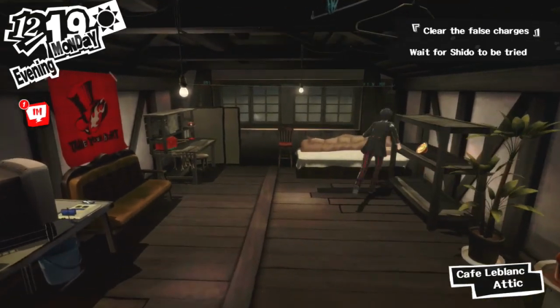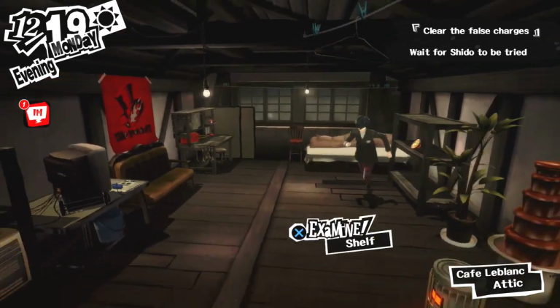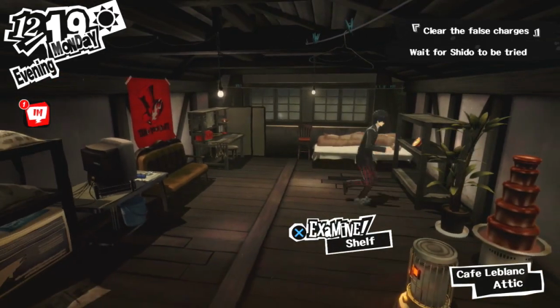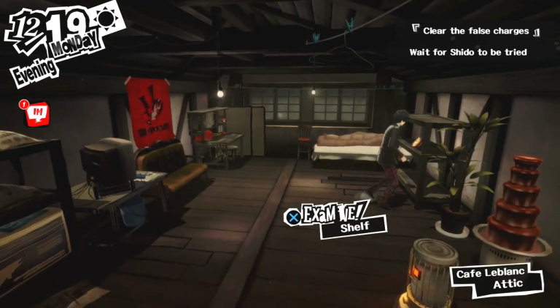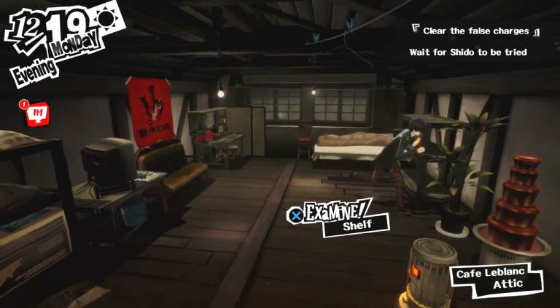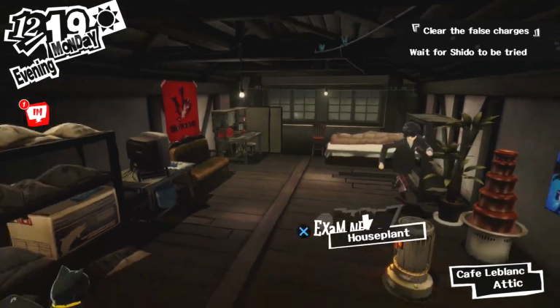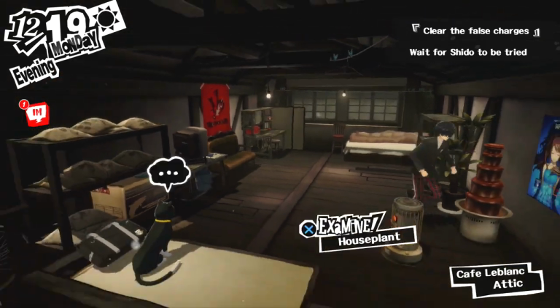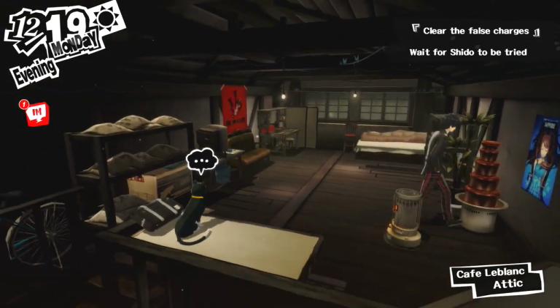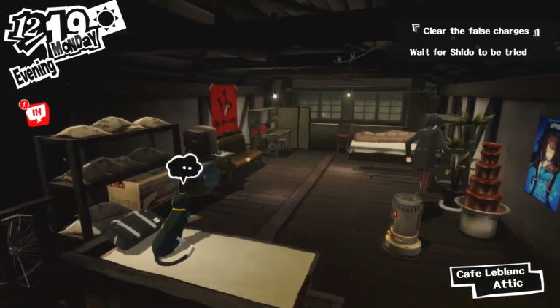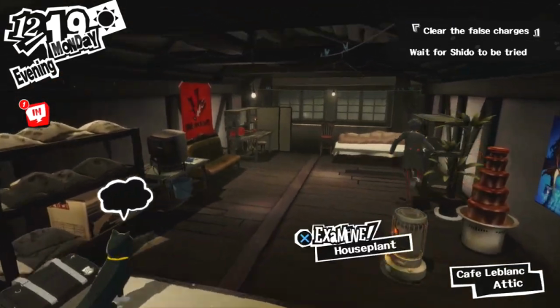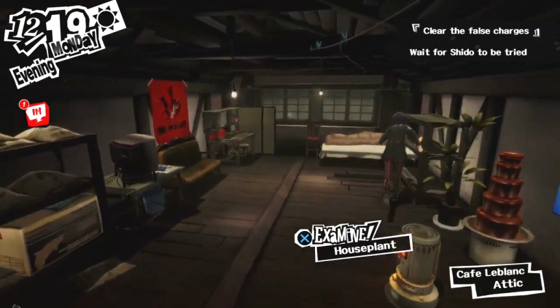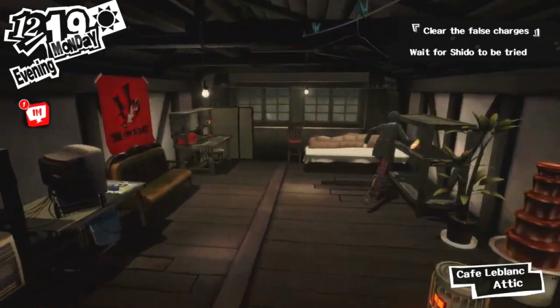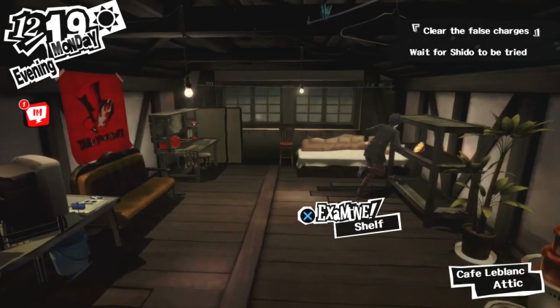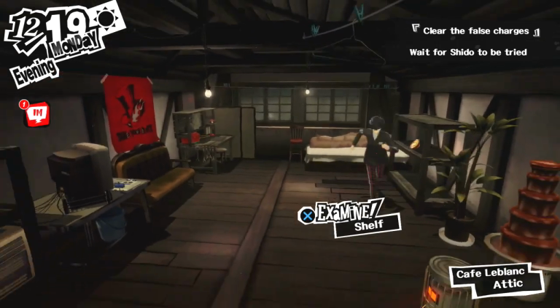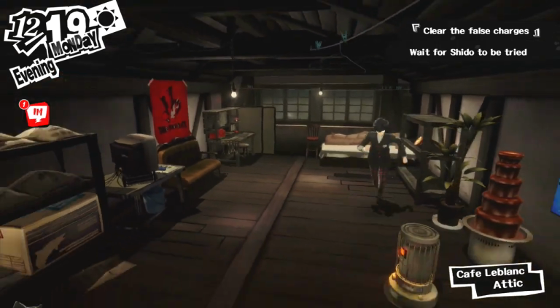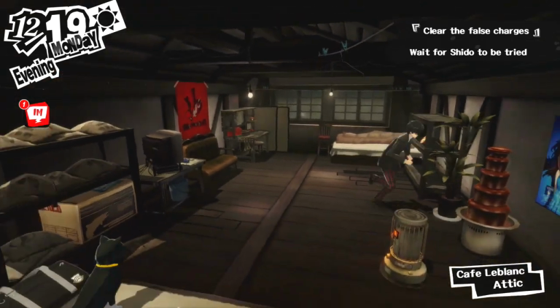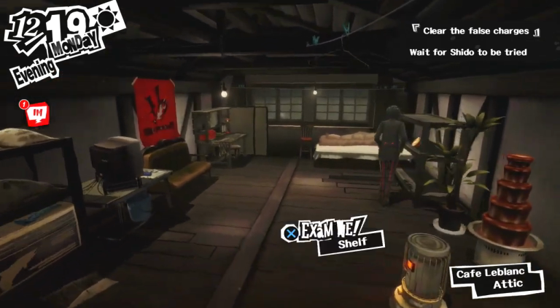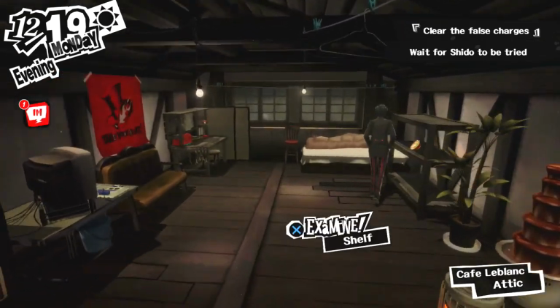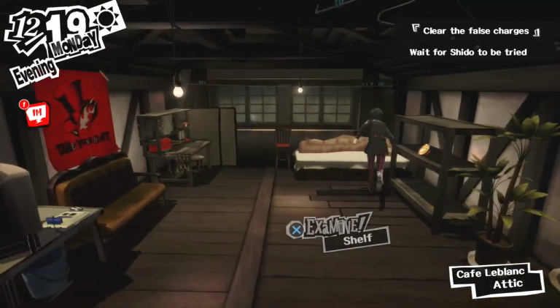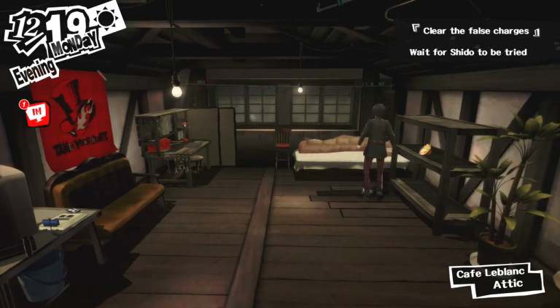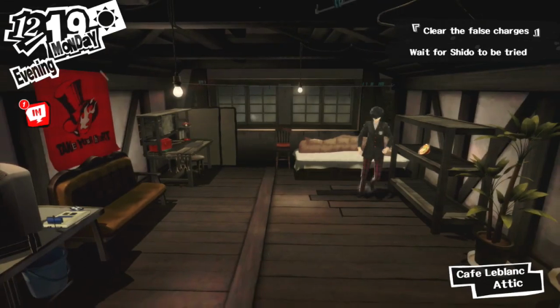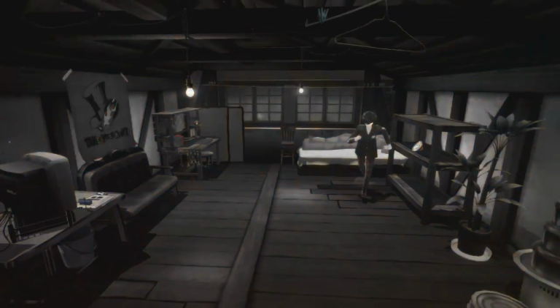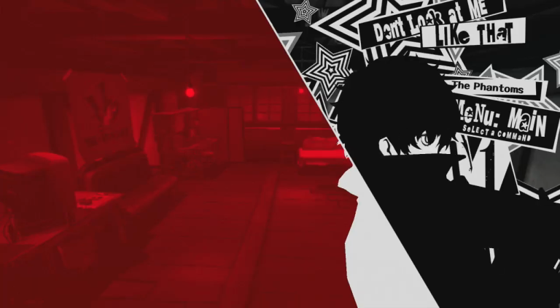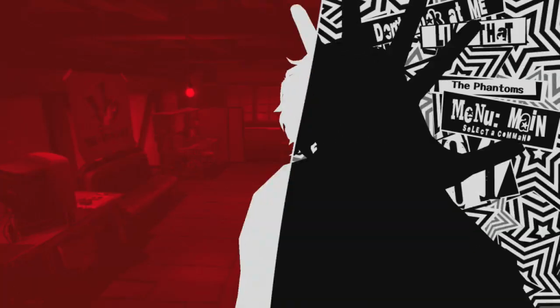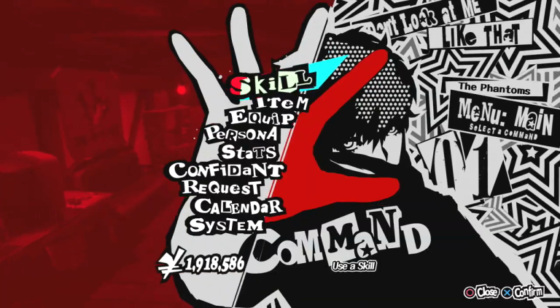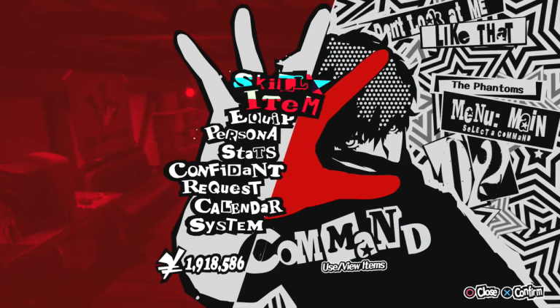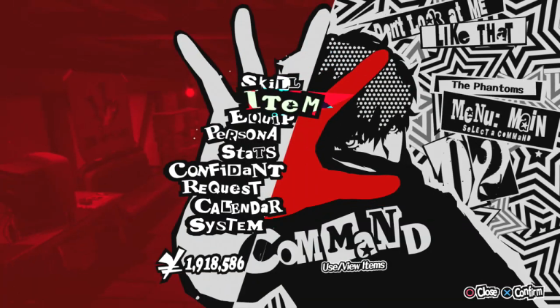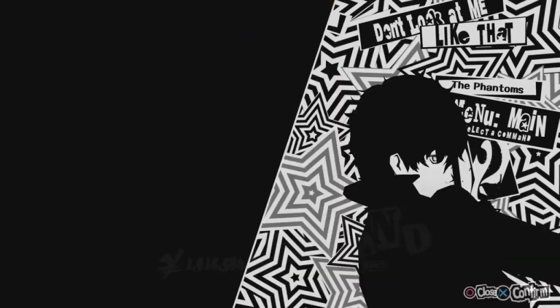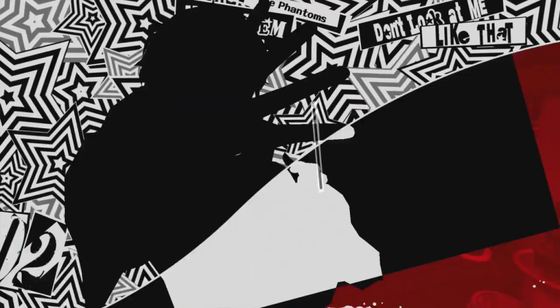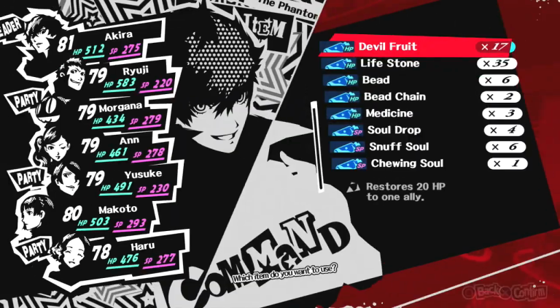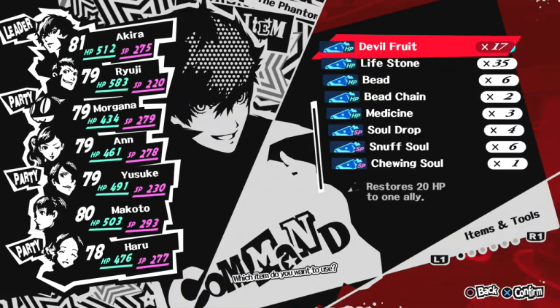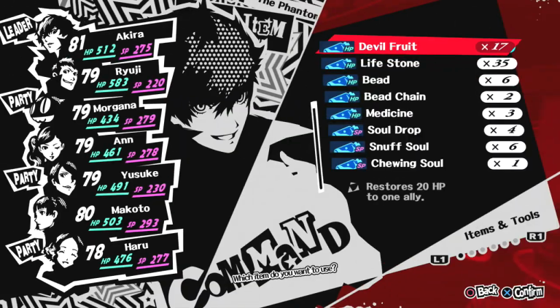The first book you can get is the Yoncha Wanderer, which is obtained in your room after cleaning the room.